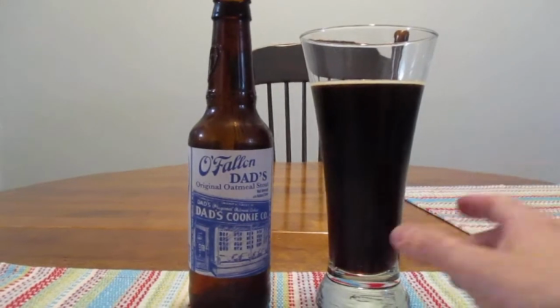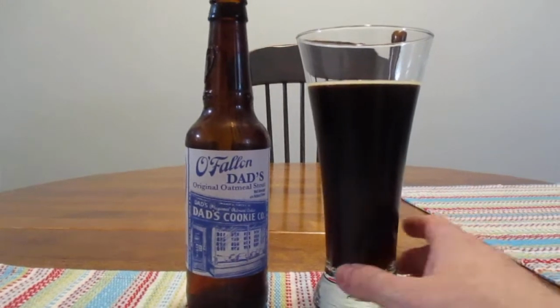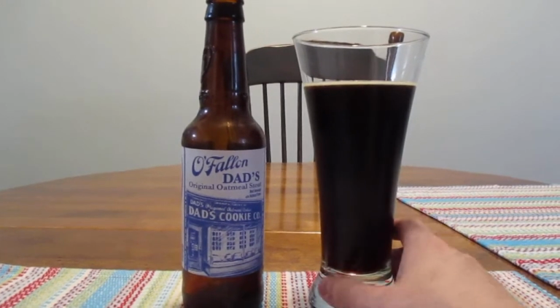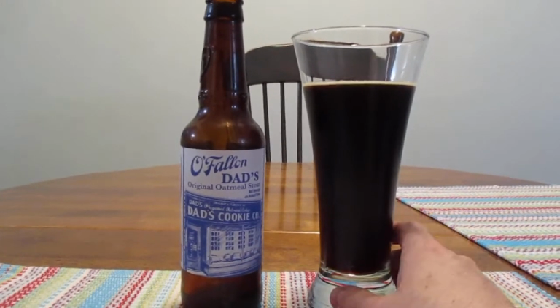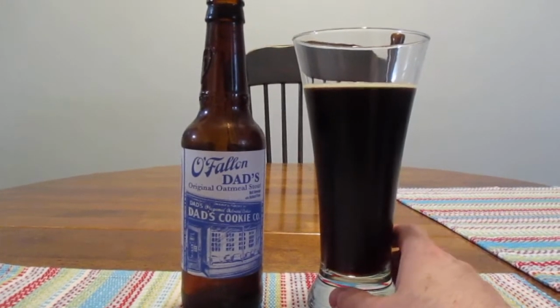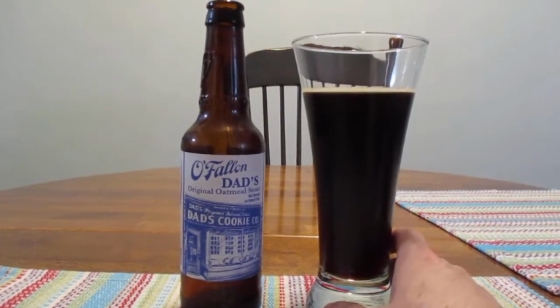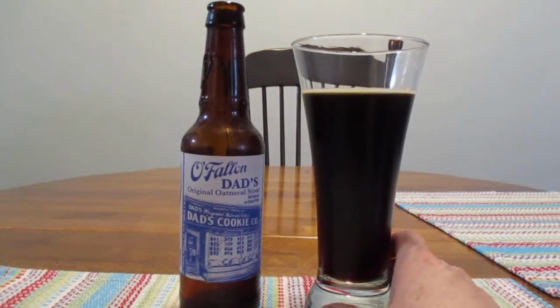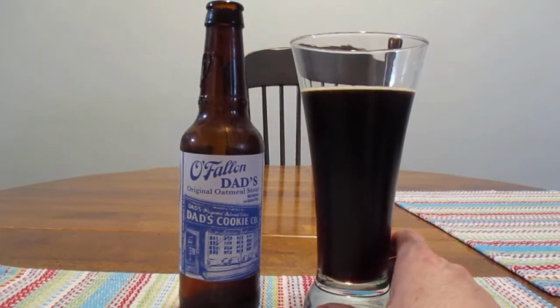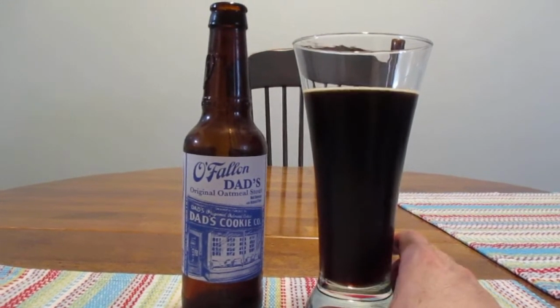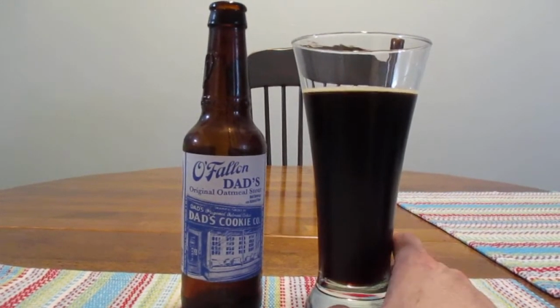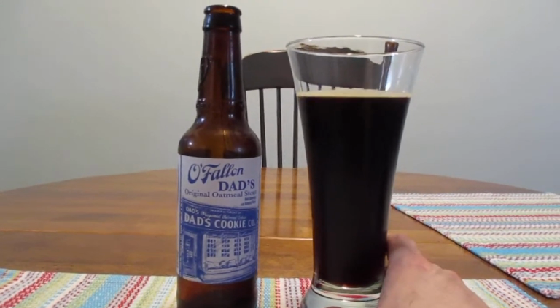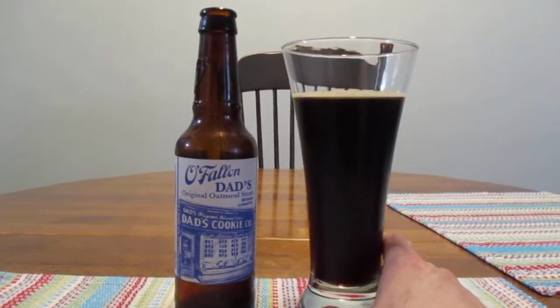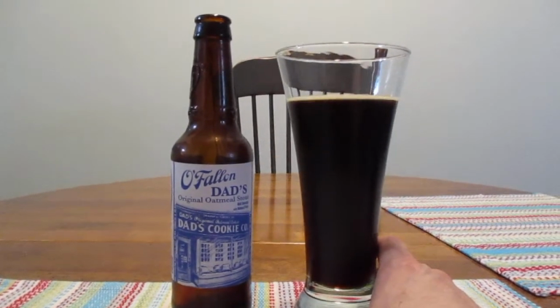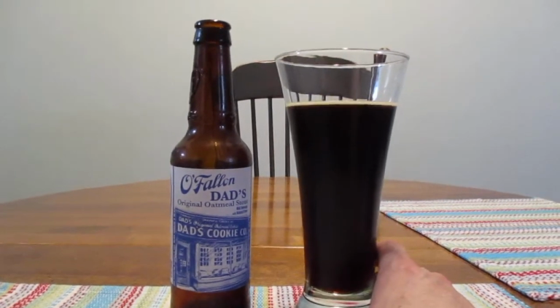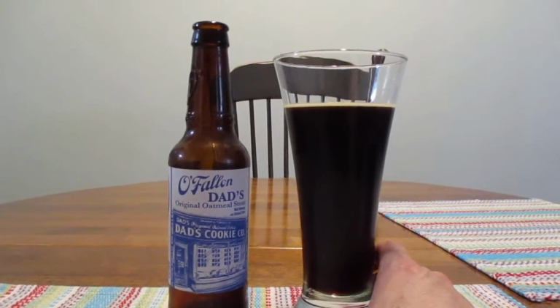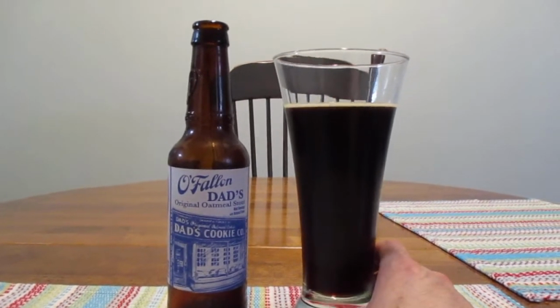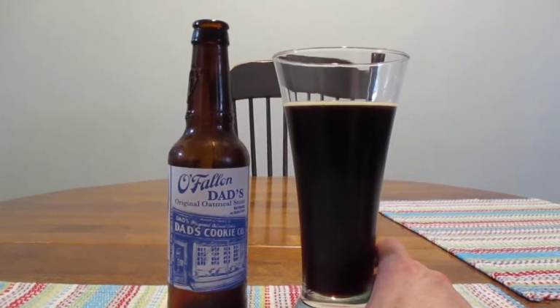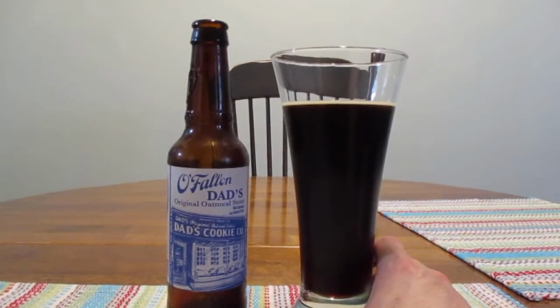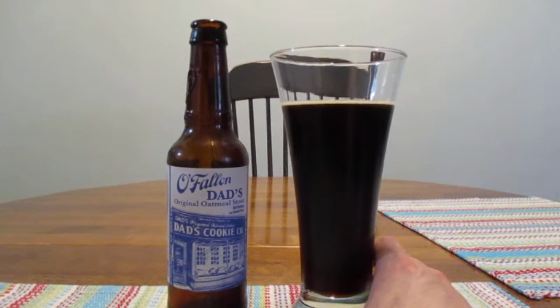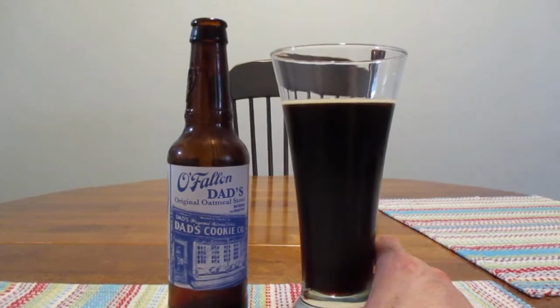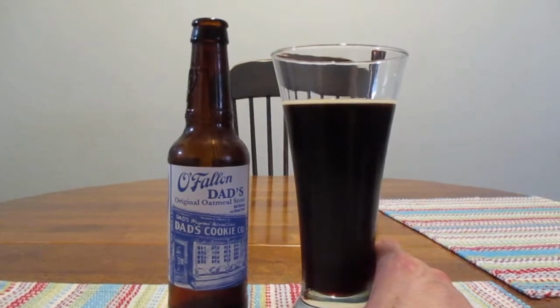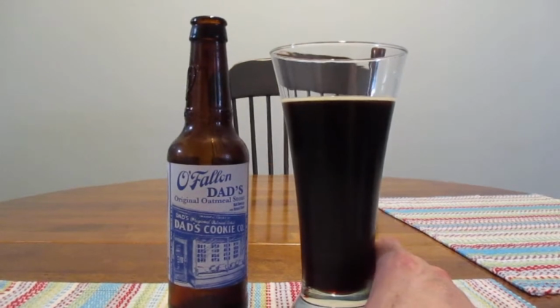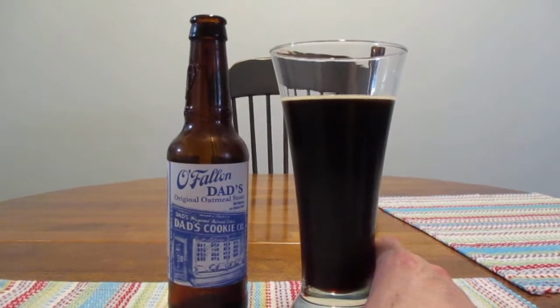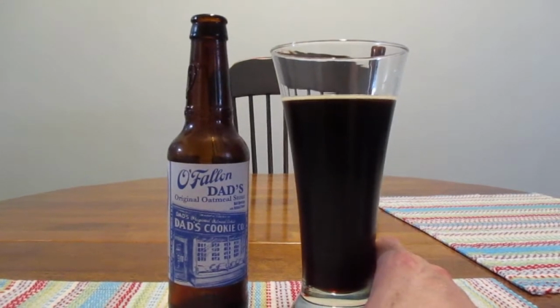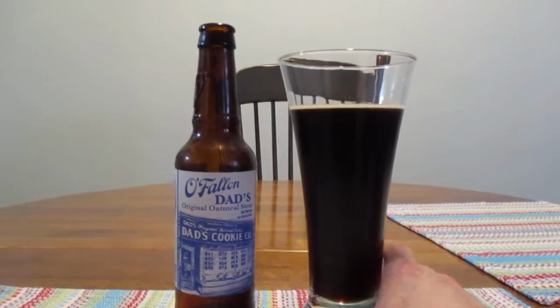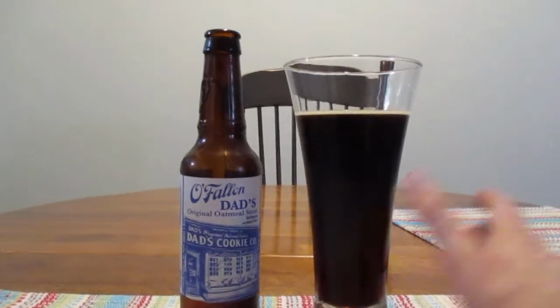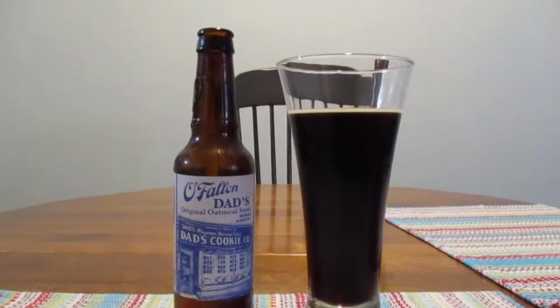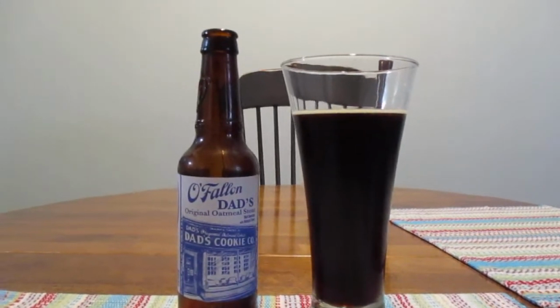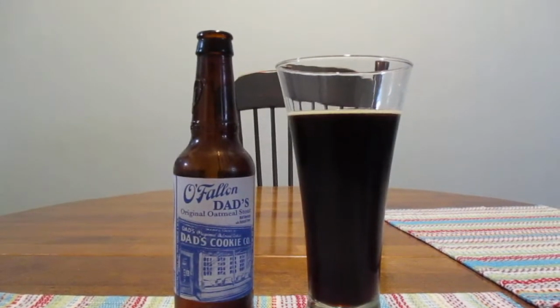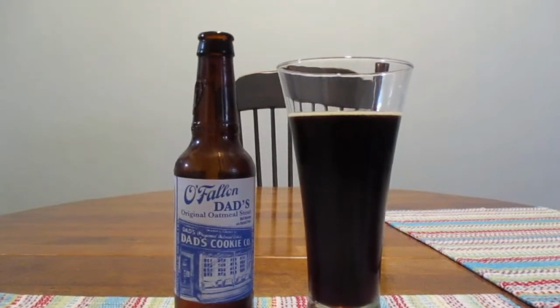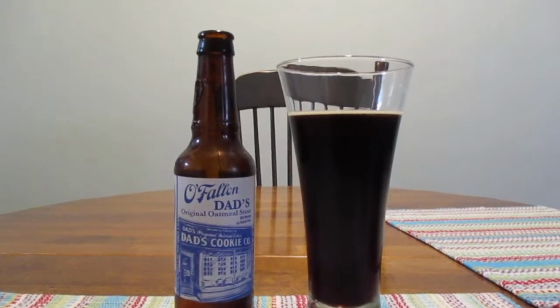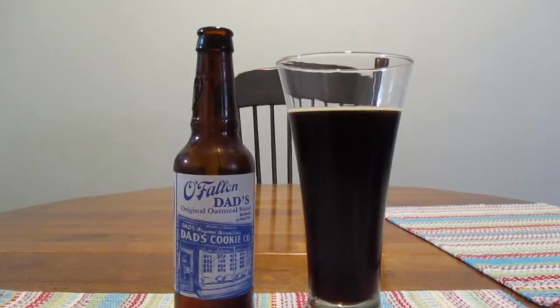And just to prove I'm not a beer snob, I'm drinking out of a Pilsner glass. Oy vey, what is he doing?